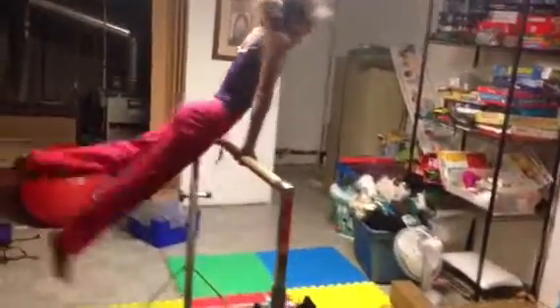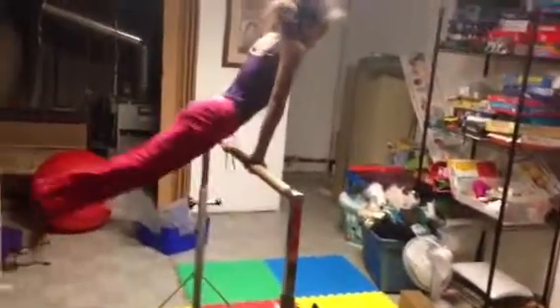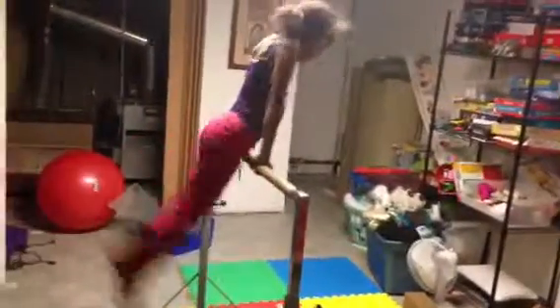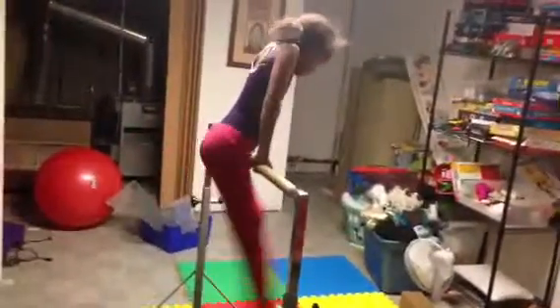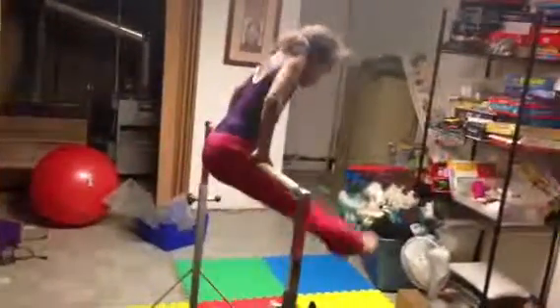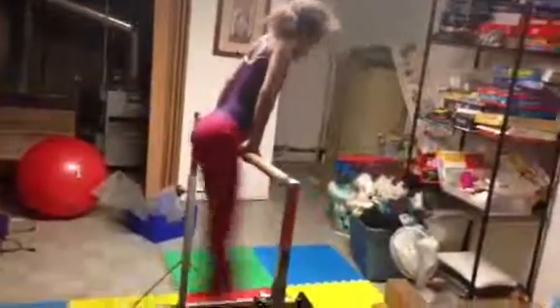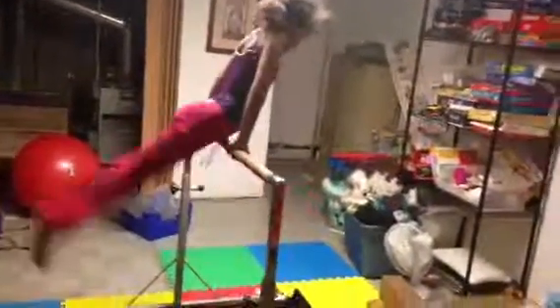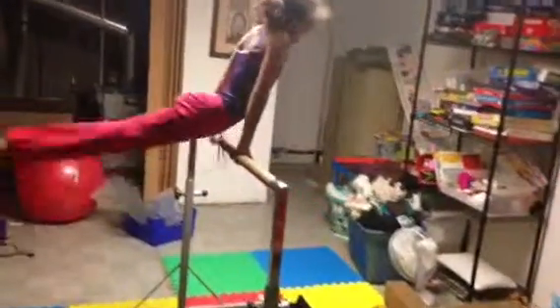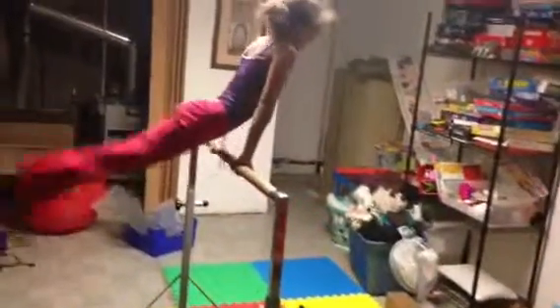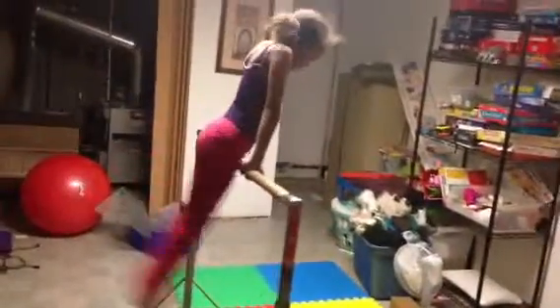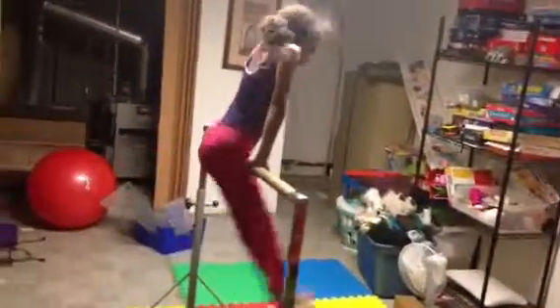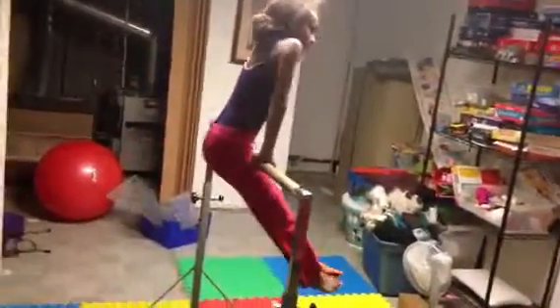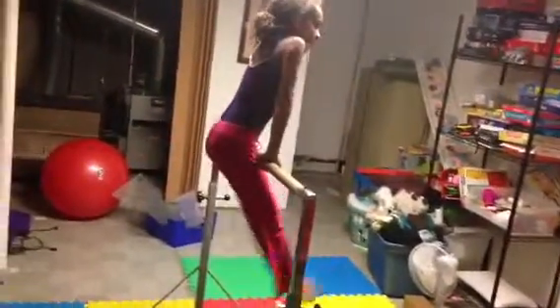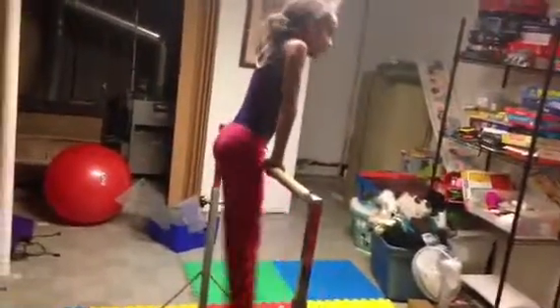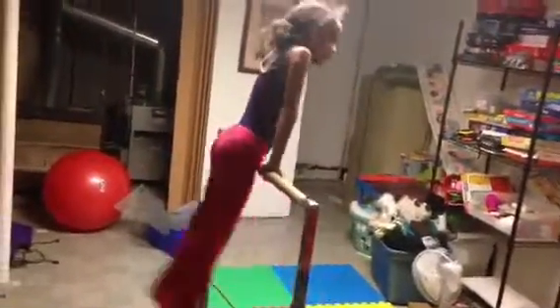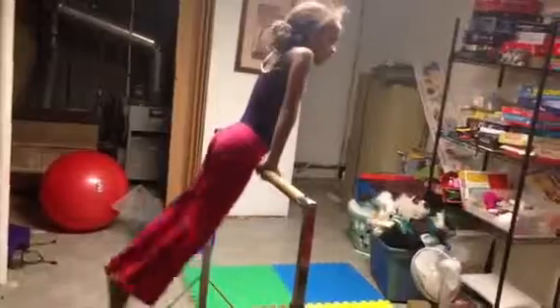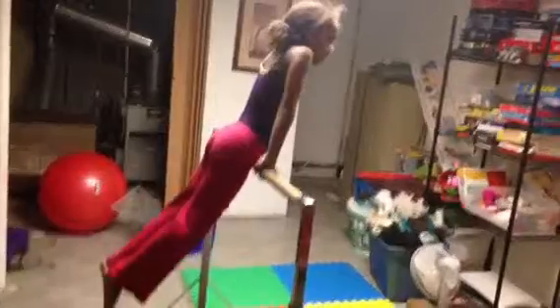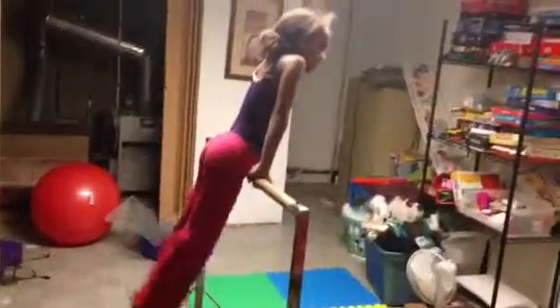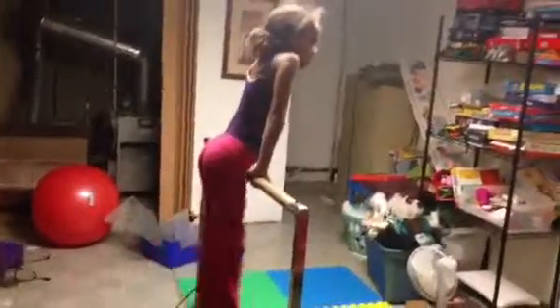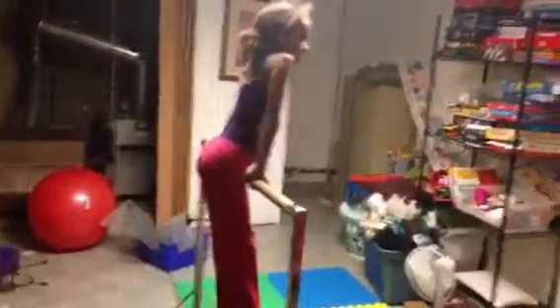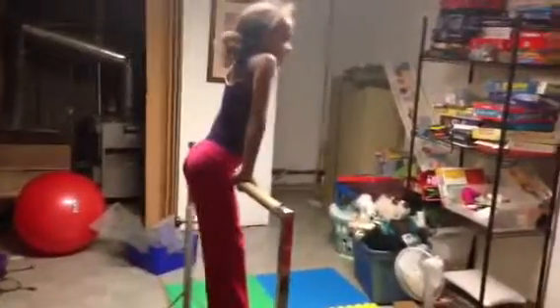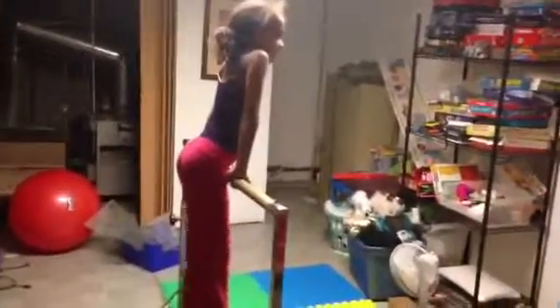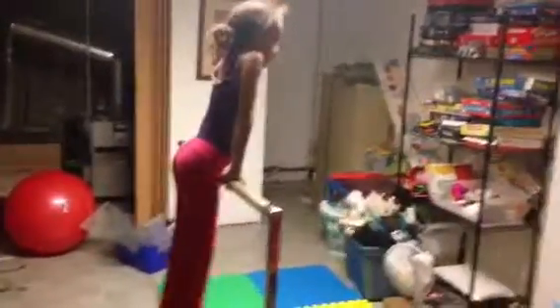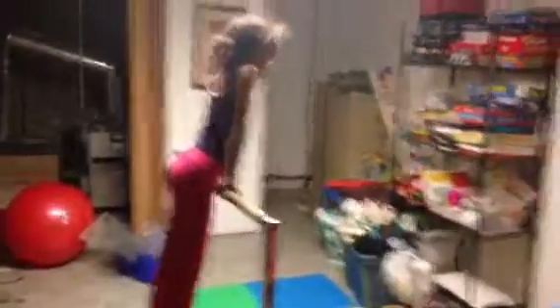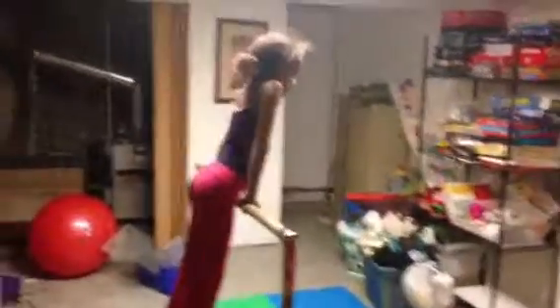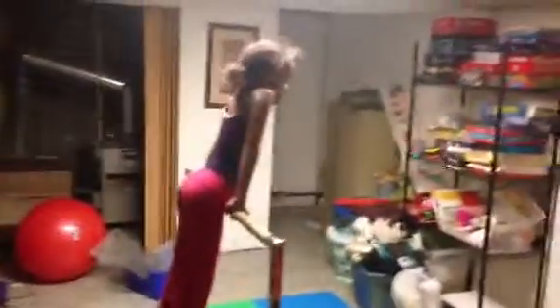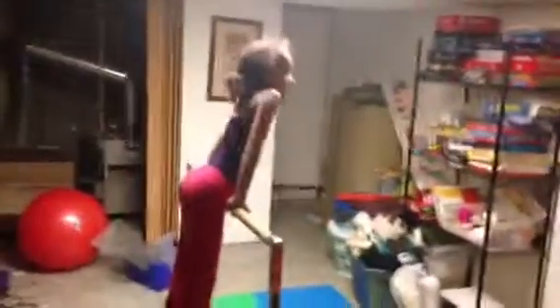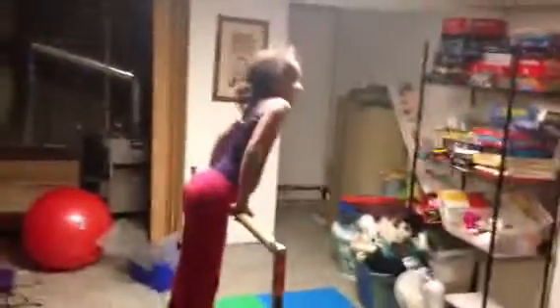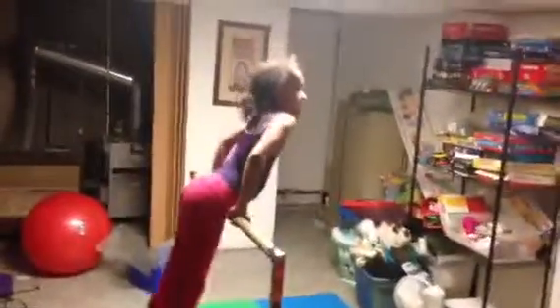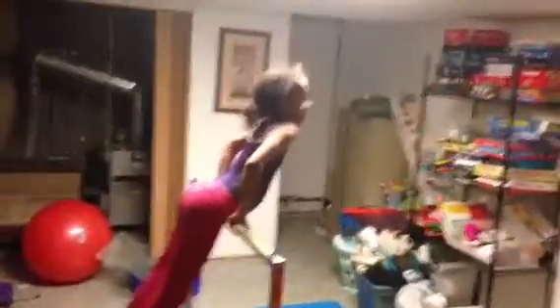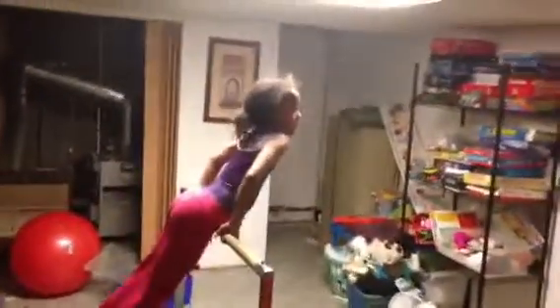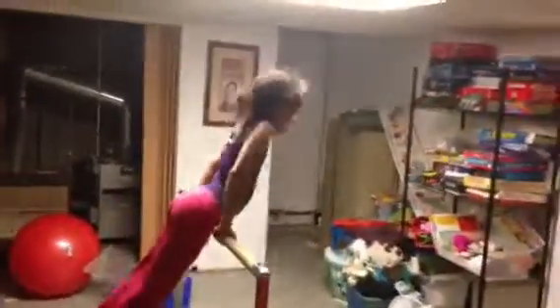Keep your toes pointed. Keep your feet together. There you go. Not bad. Two more good ones. Two more casts.